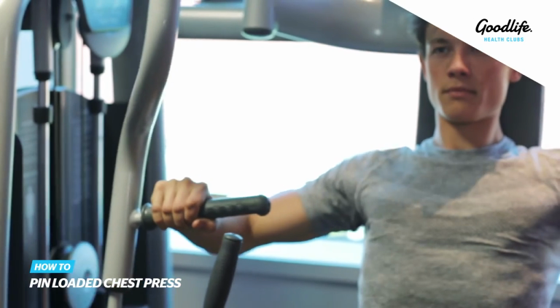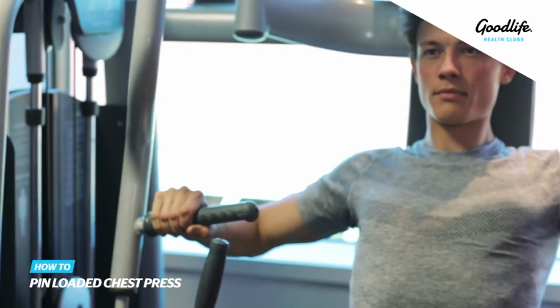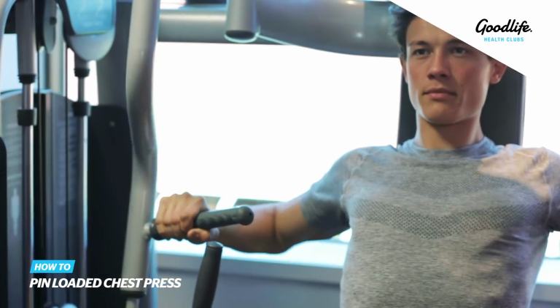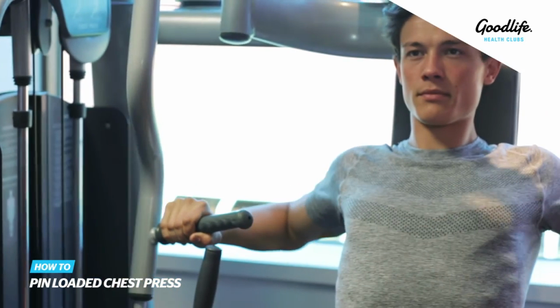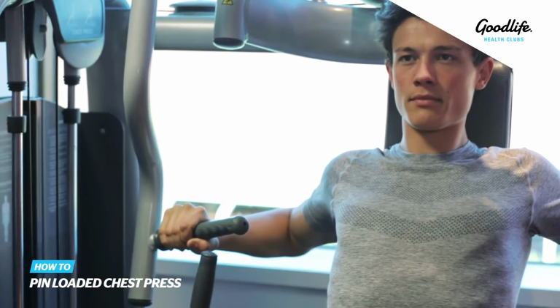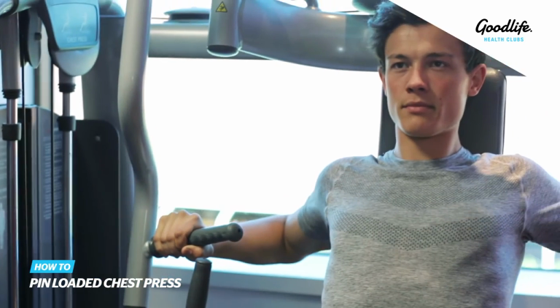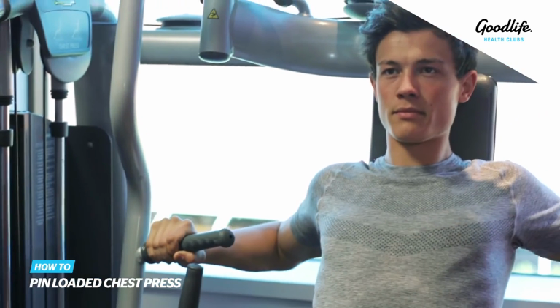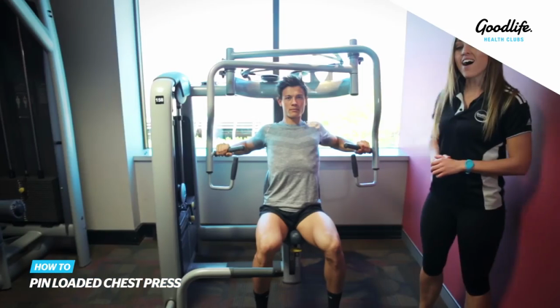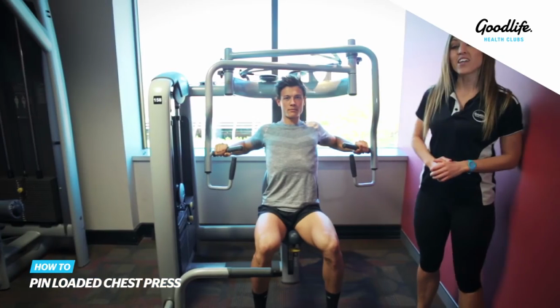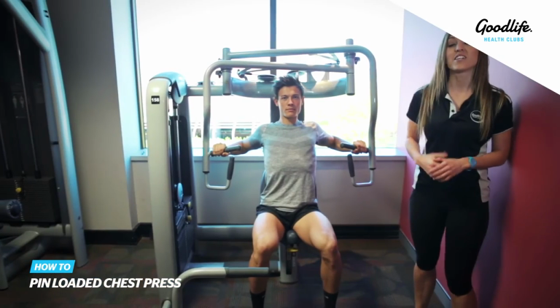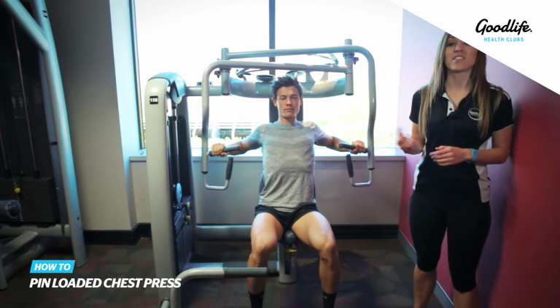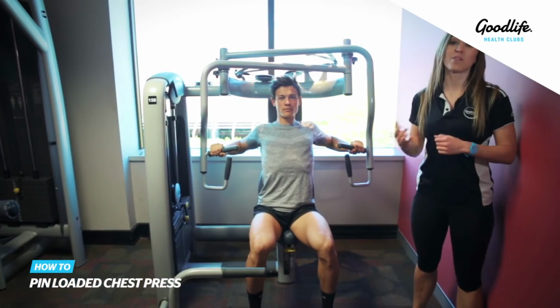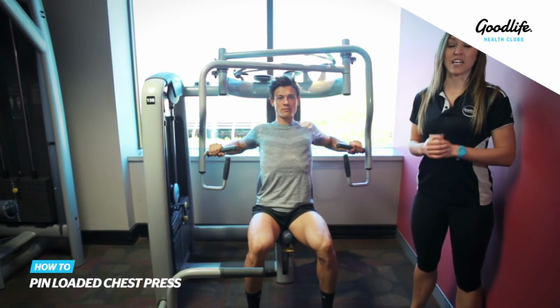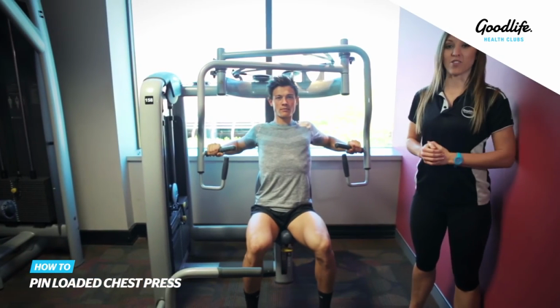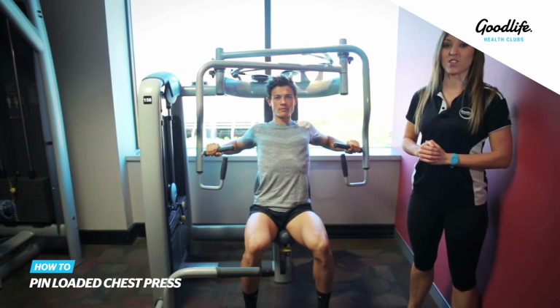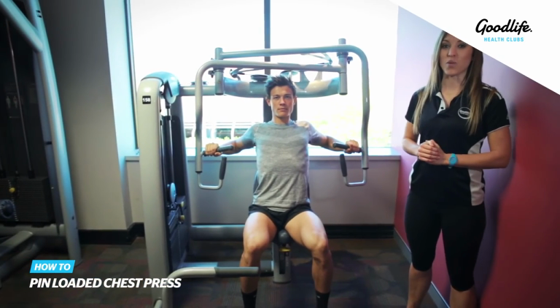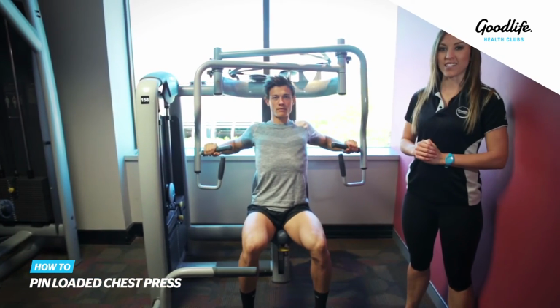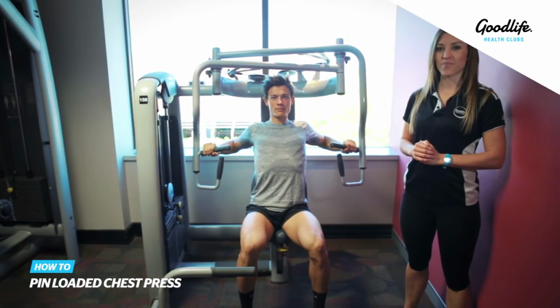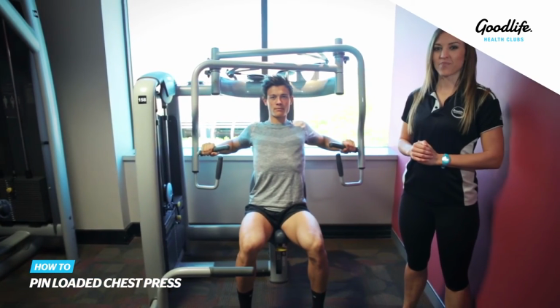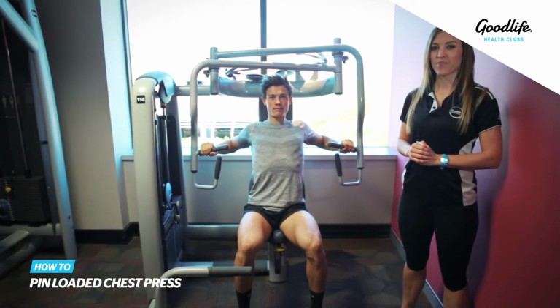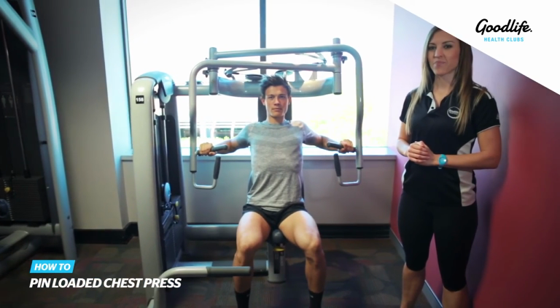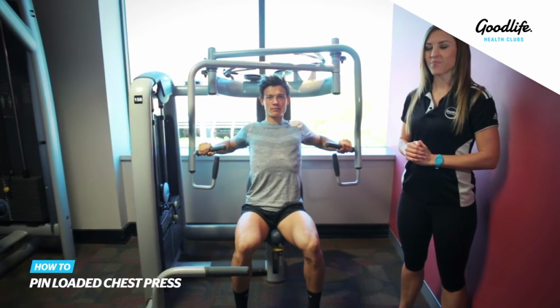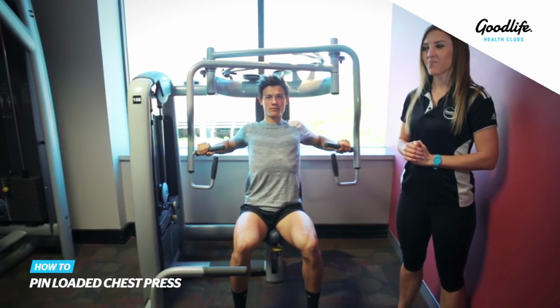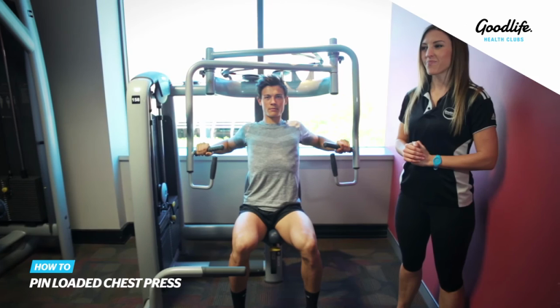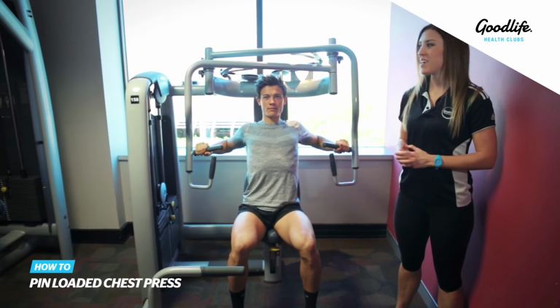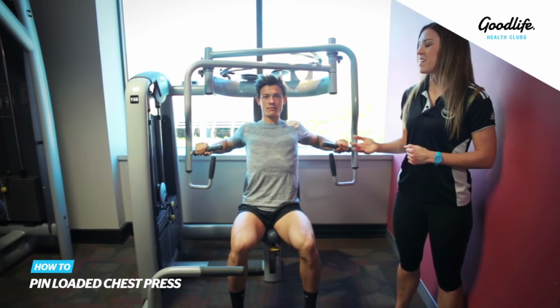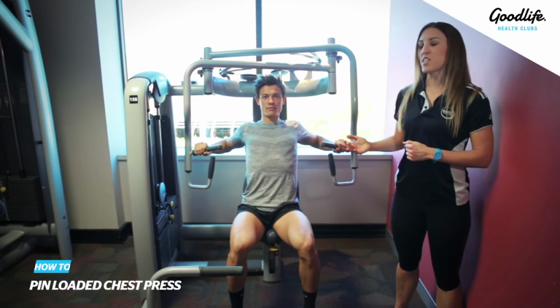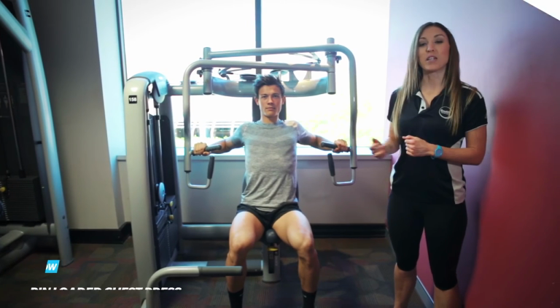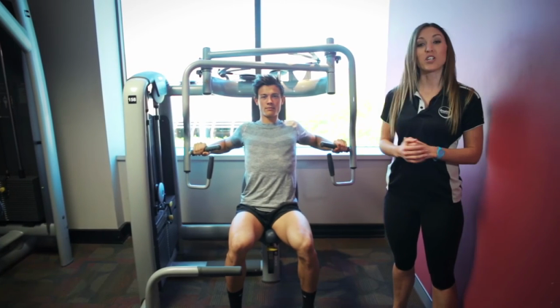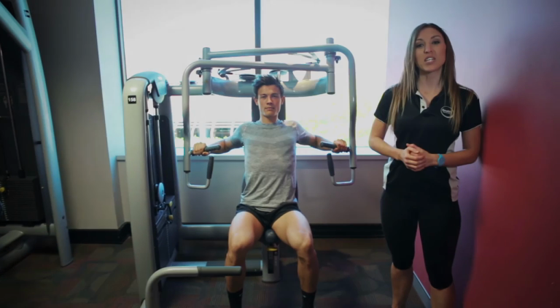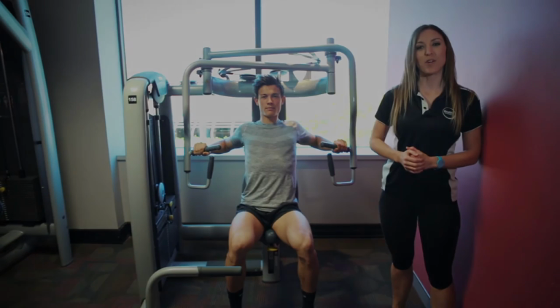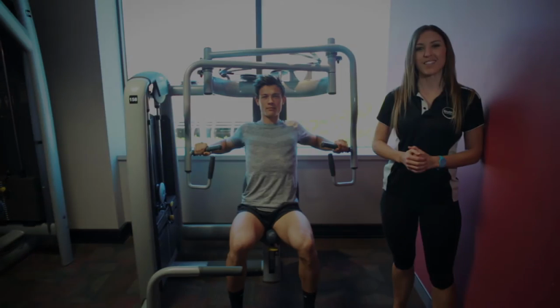To make the exercise harder, you can simply increase the weight. That's our pin-loaded chest press.